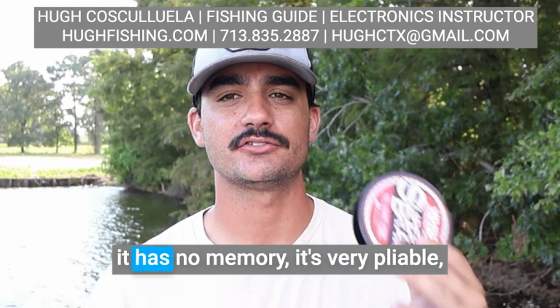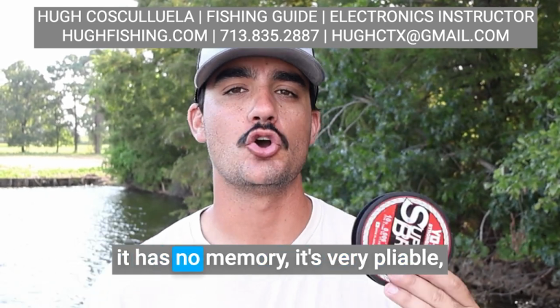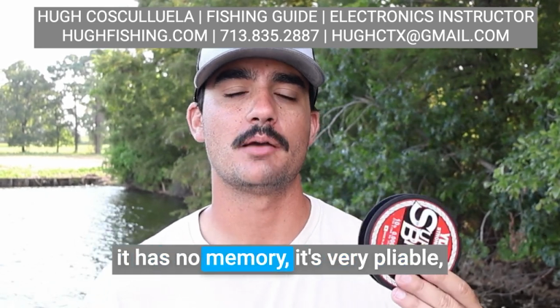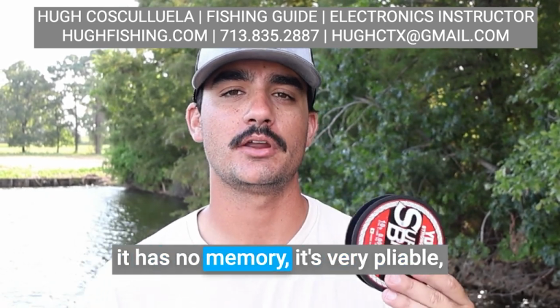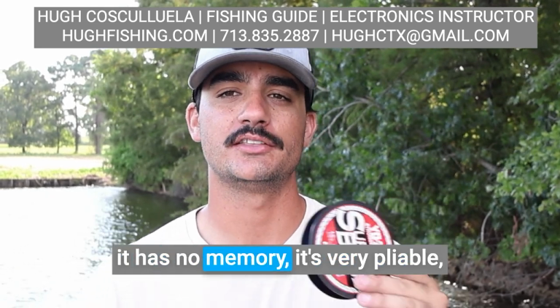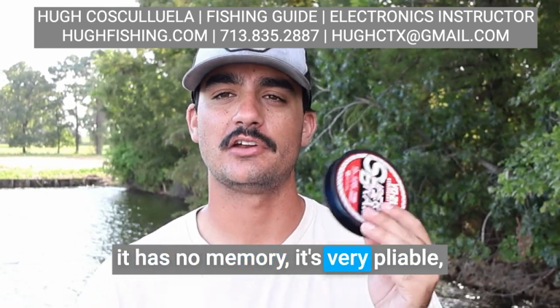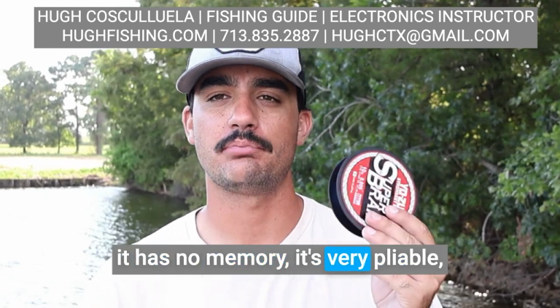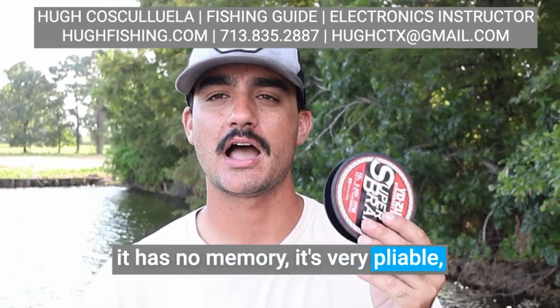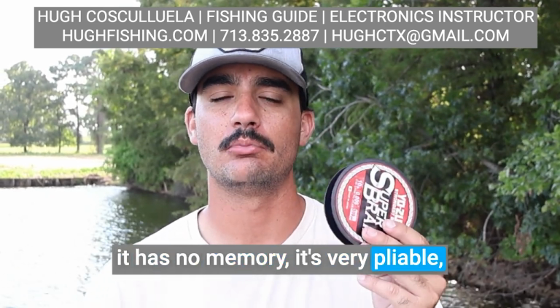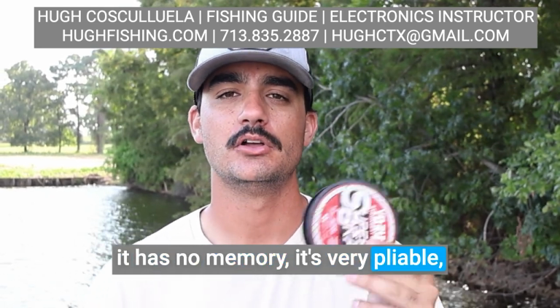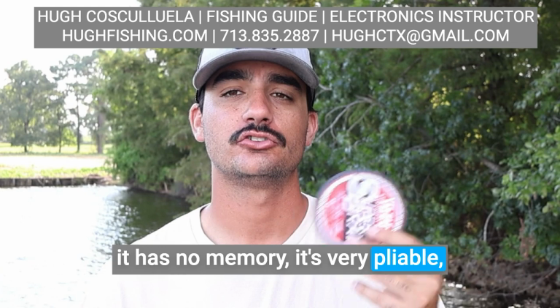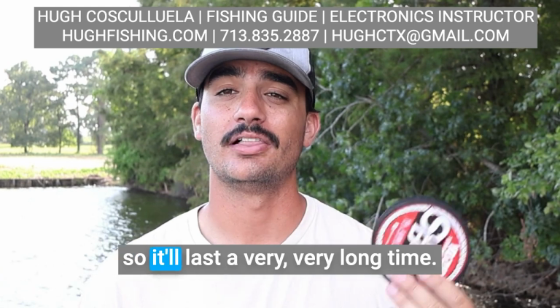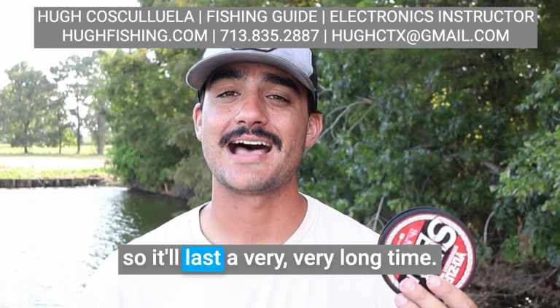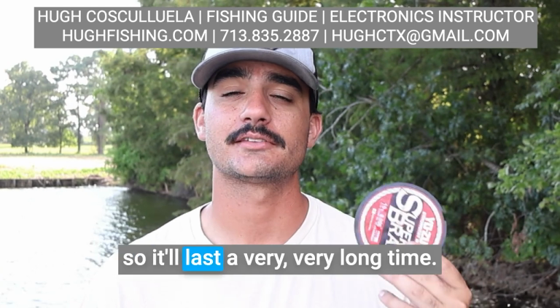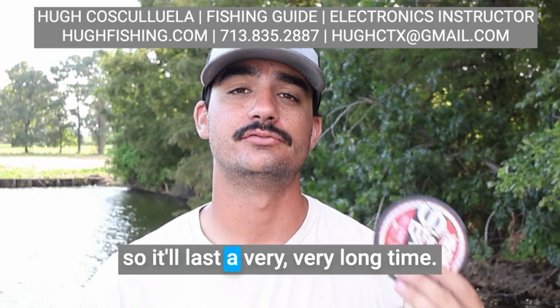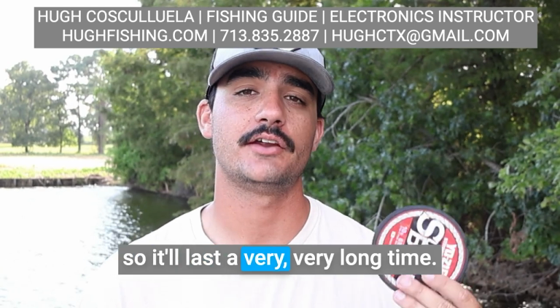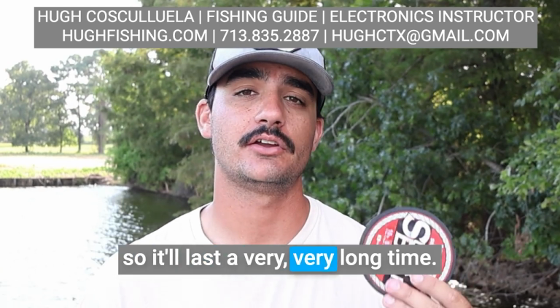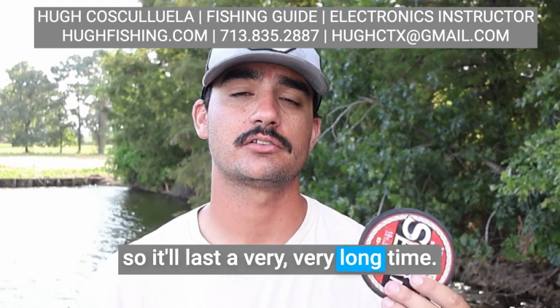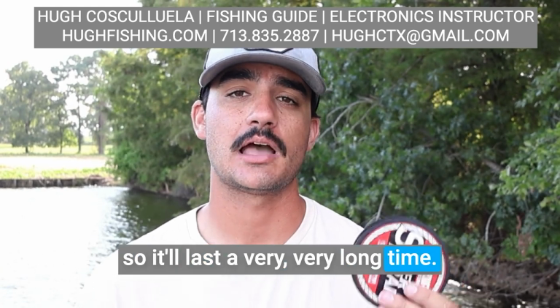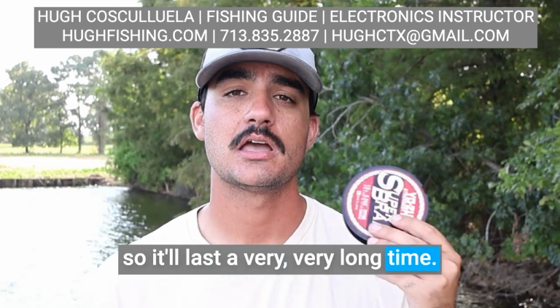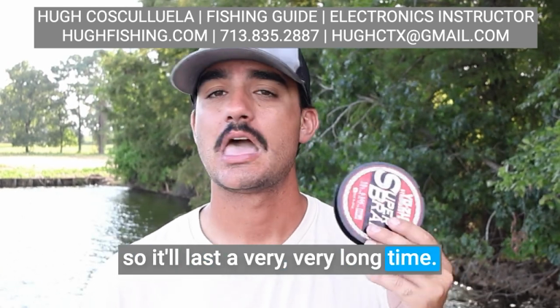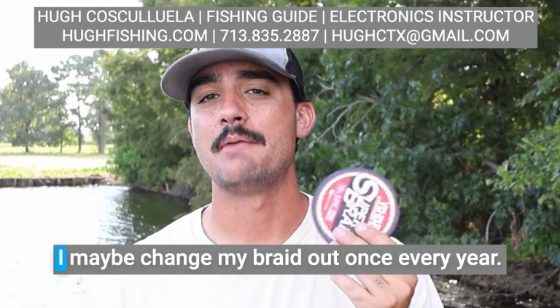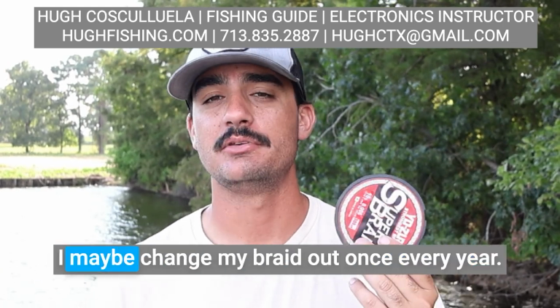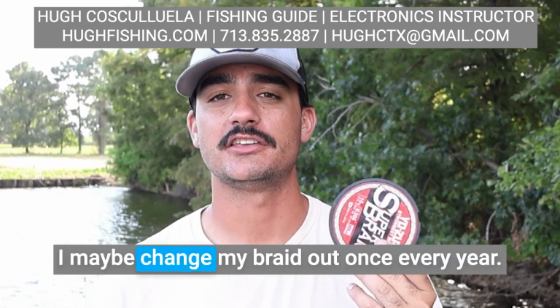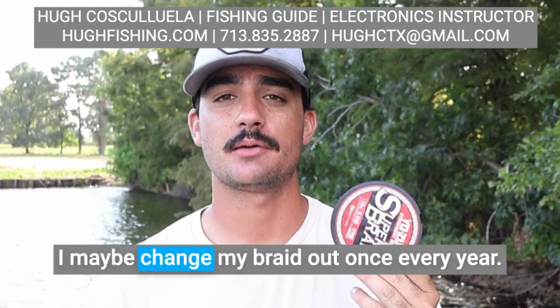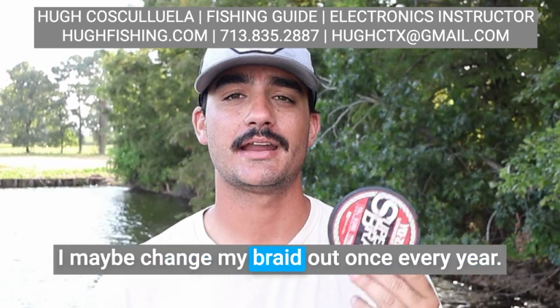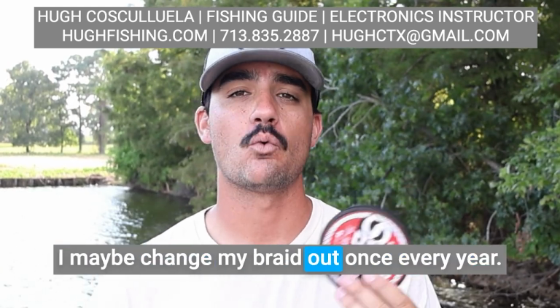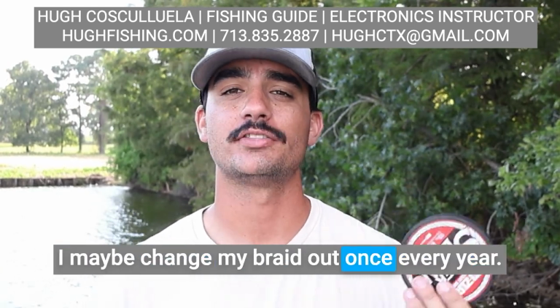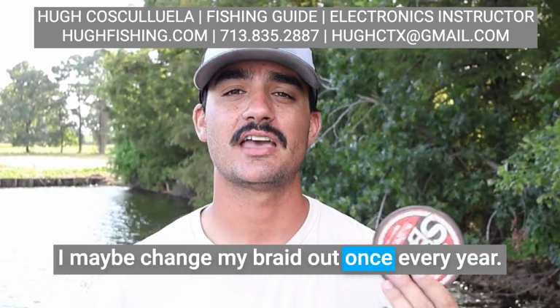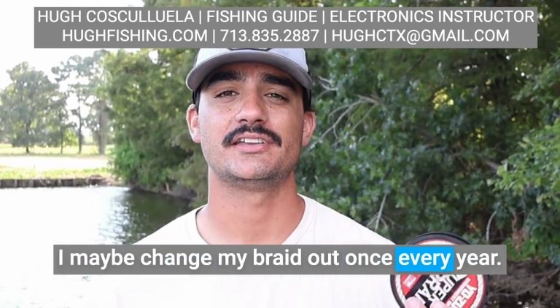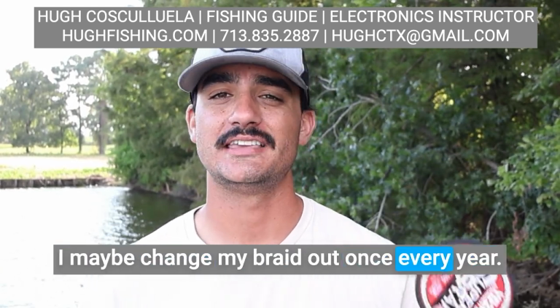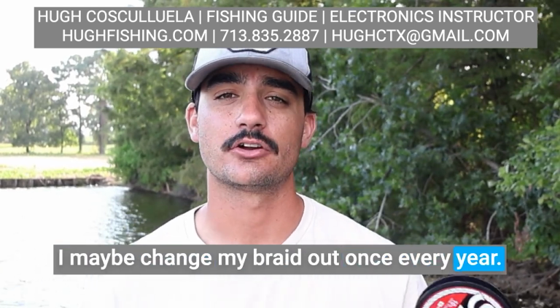Braid has no memory and is very pliable, so it lasts a very, very long time. I maybe change my braid out once every year.